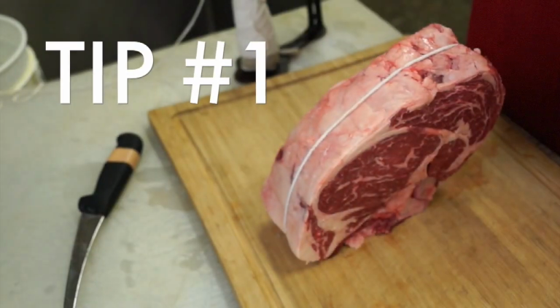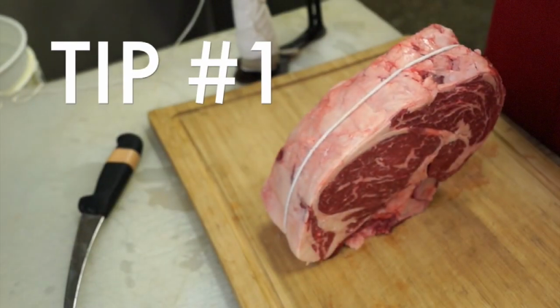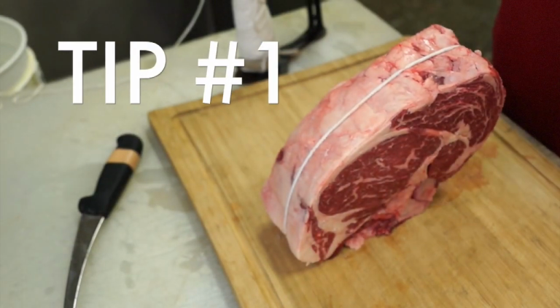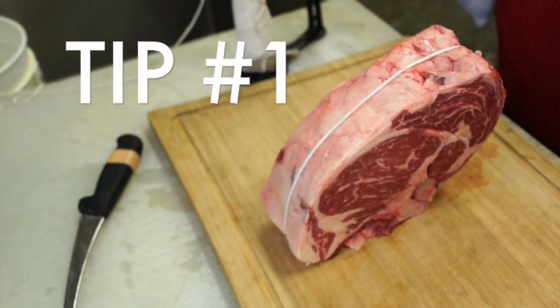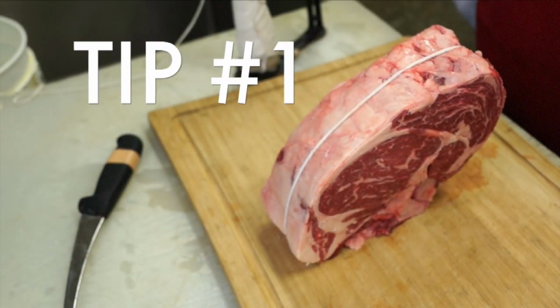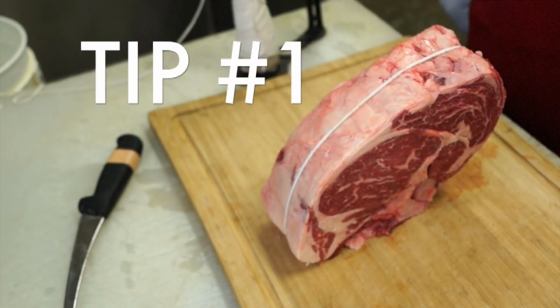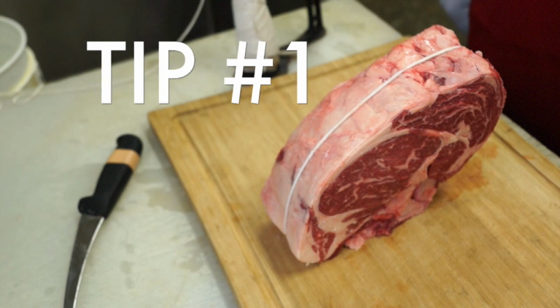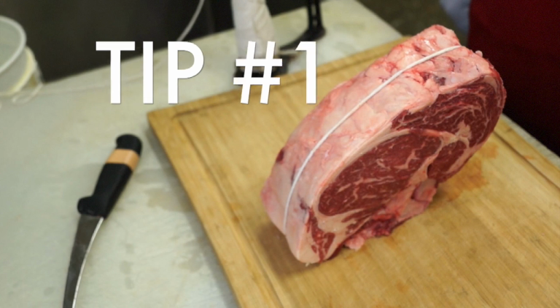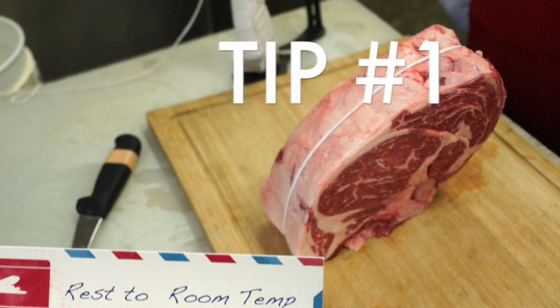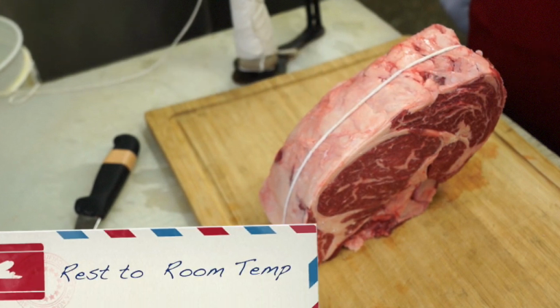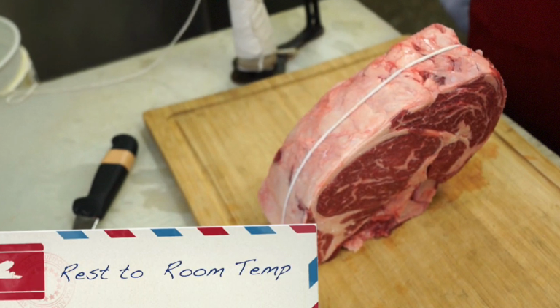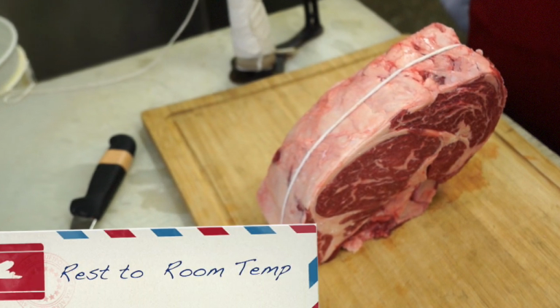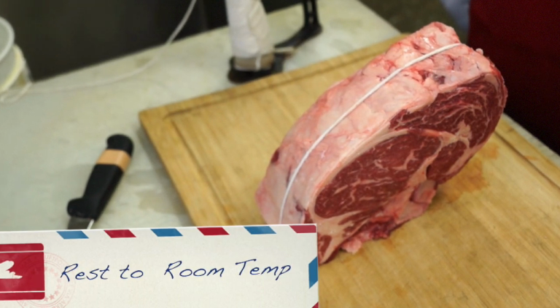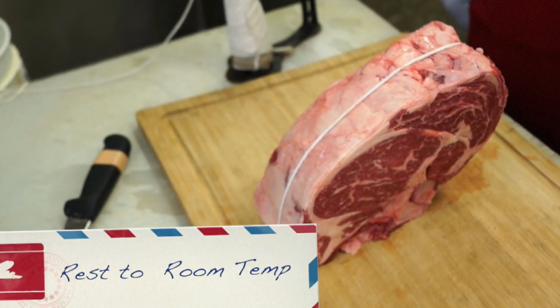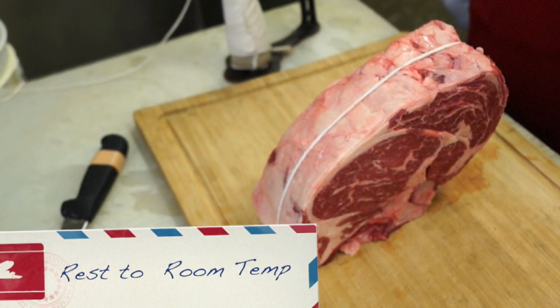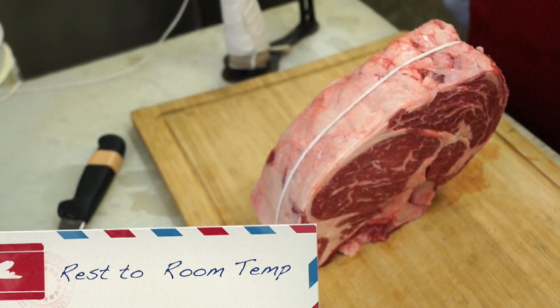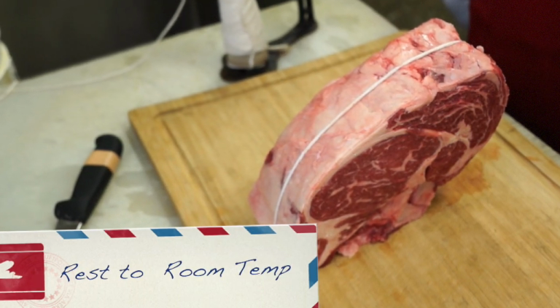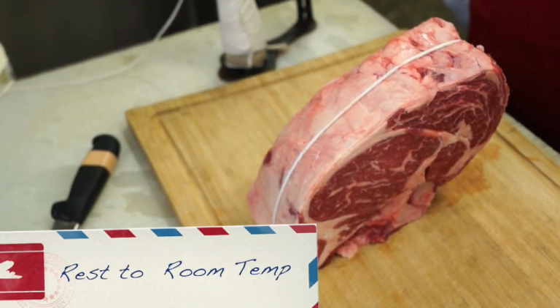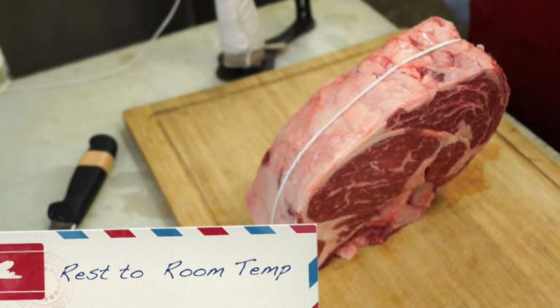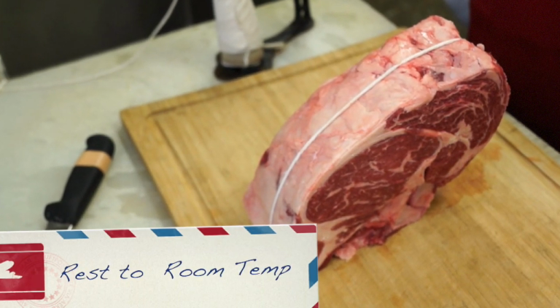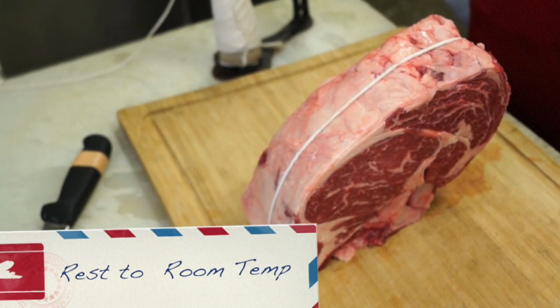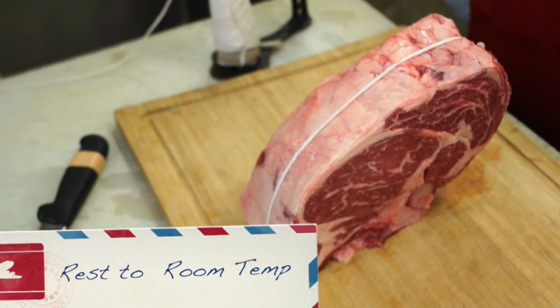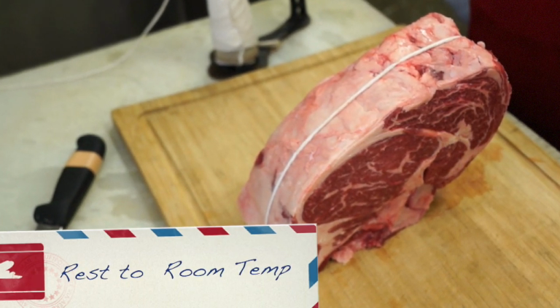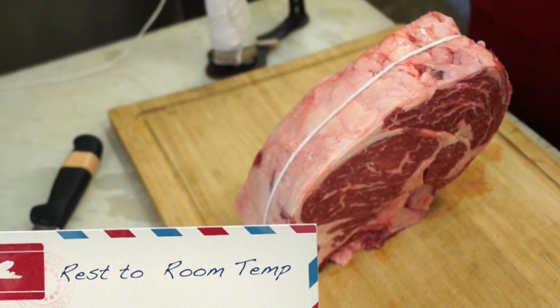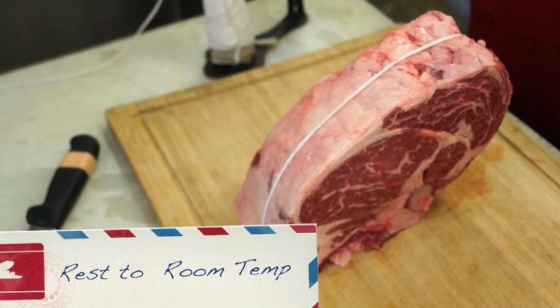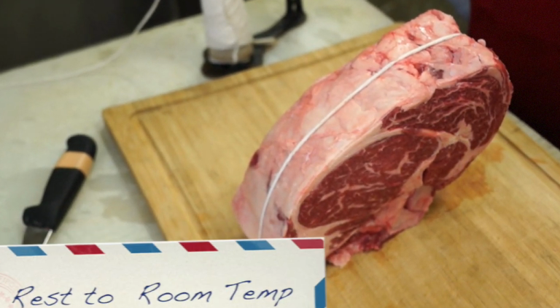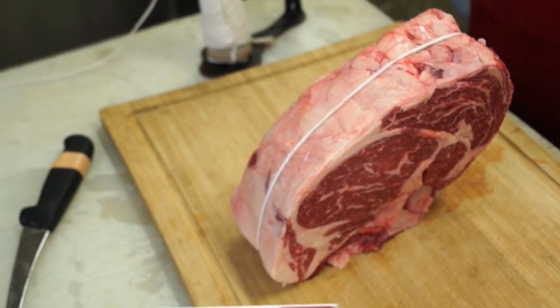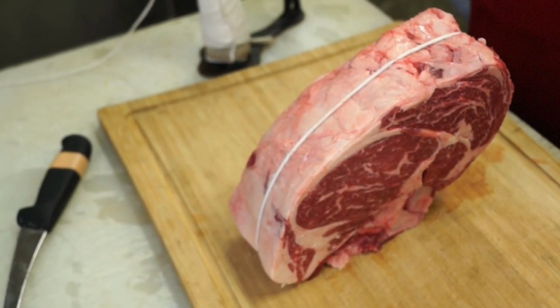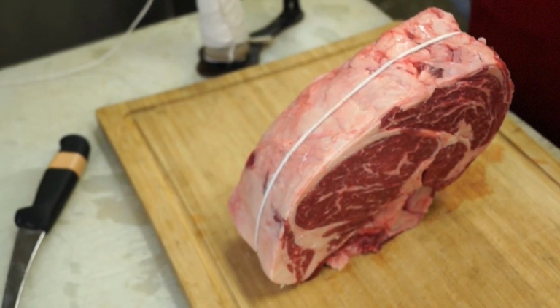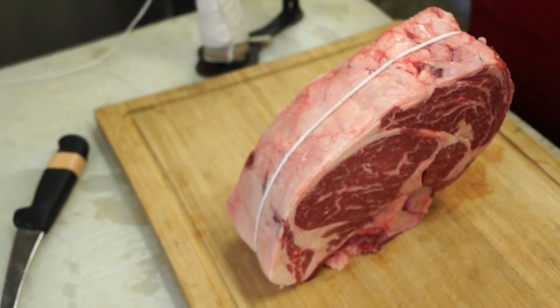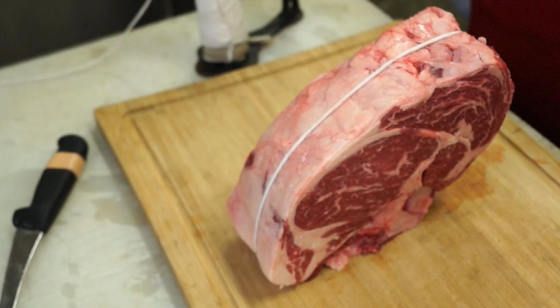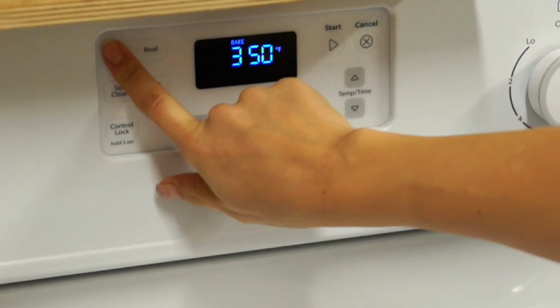Tip one: let the roast rest at room temperature for 45 minutes to a couple of hours so that it's not cold when you put it into the oven.